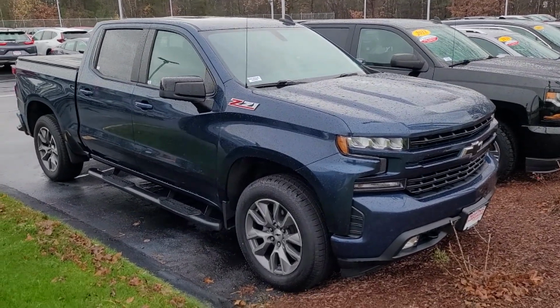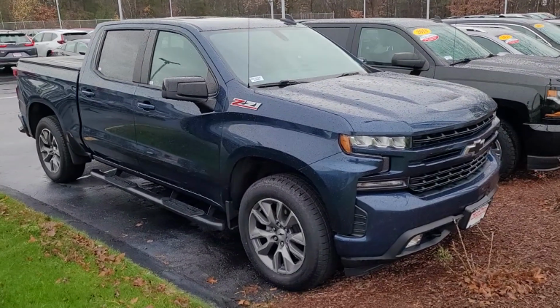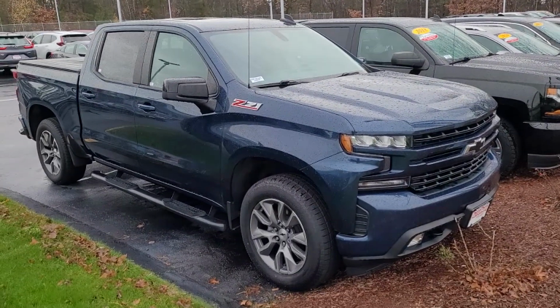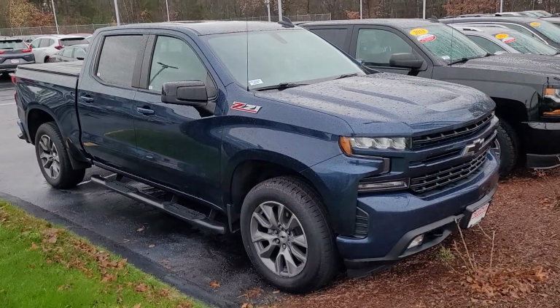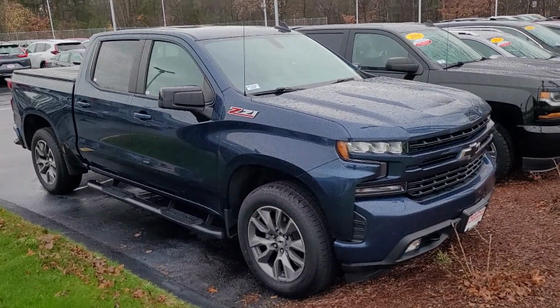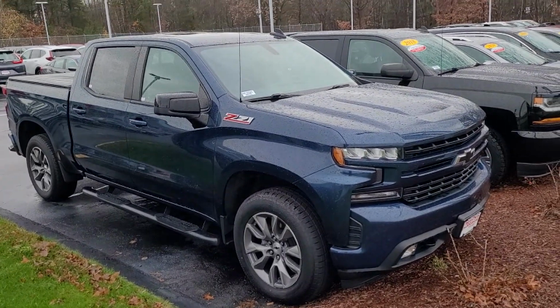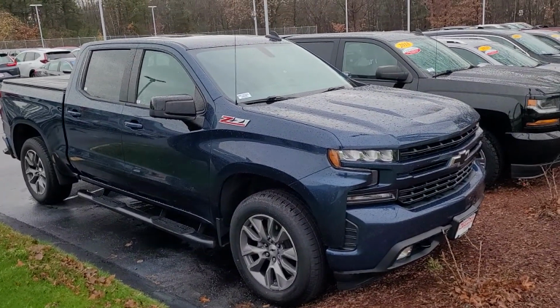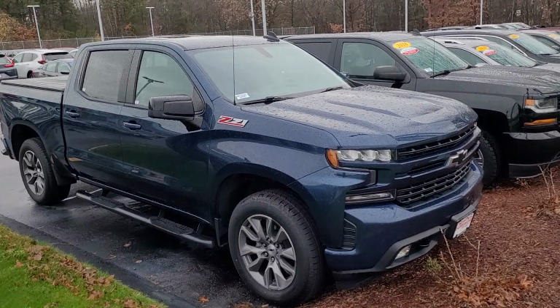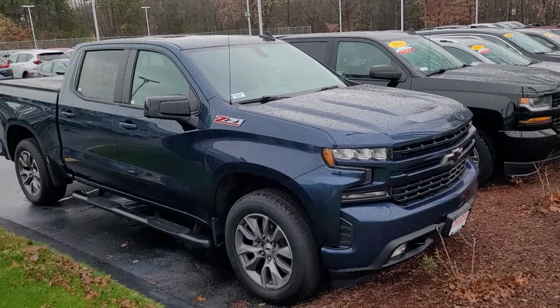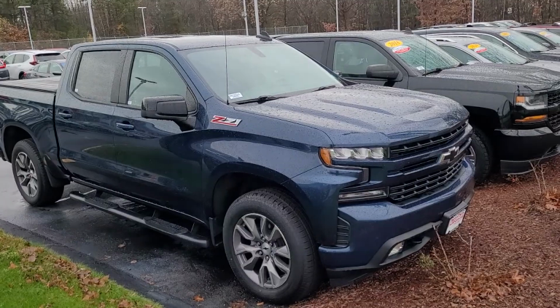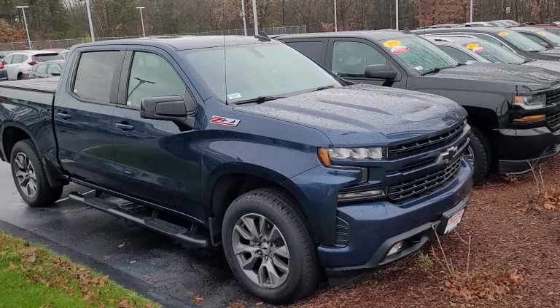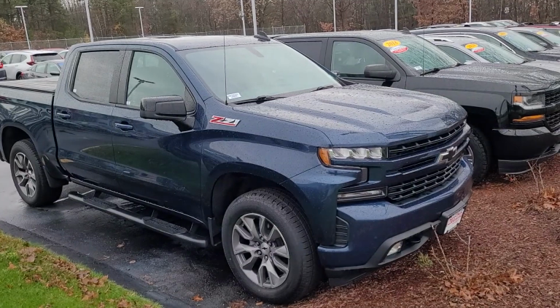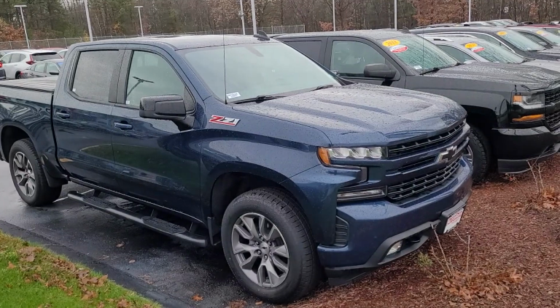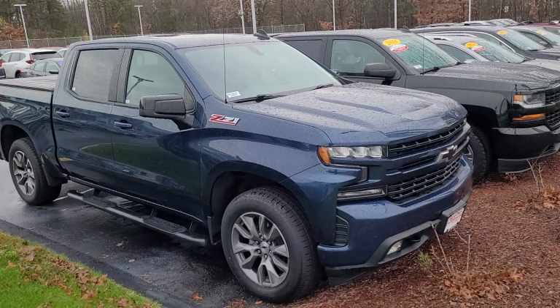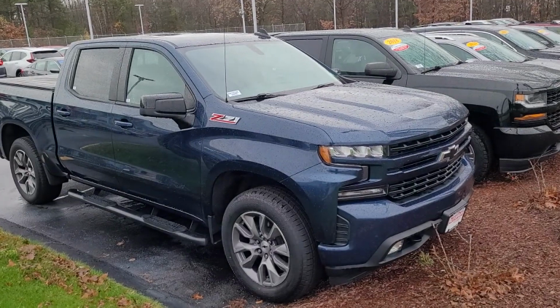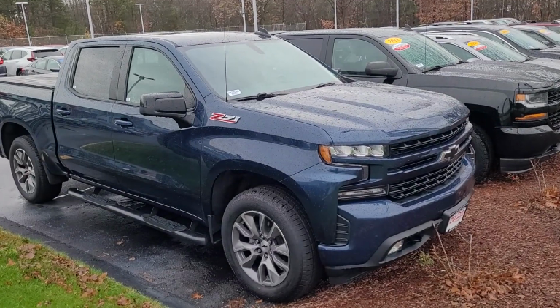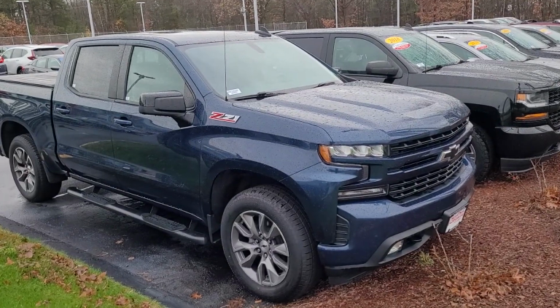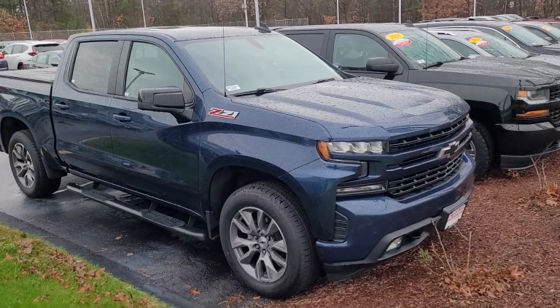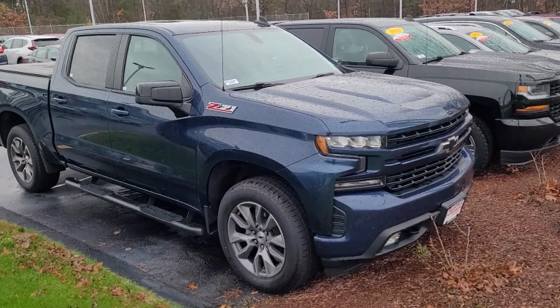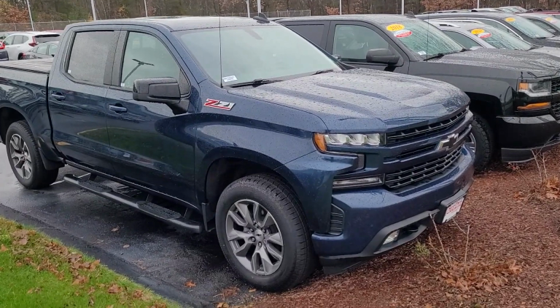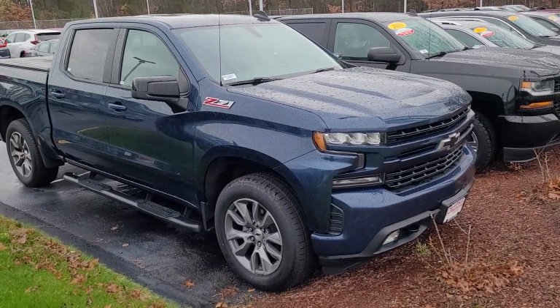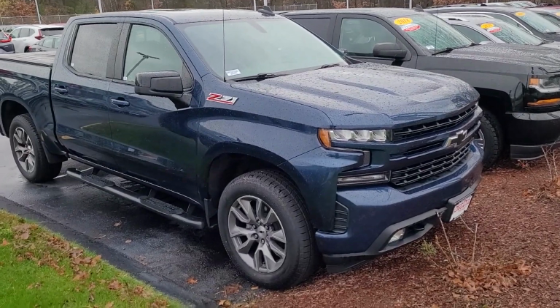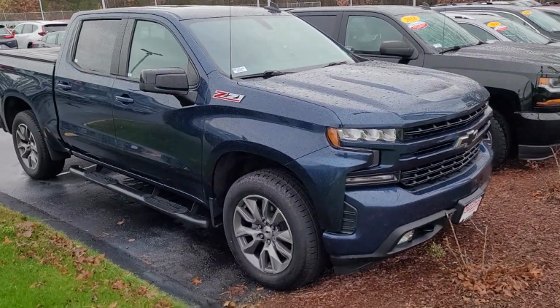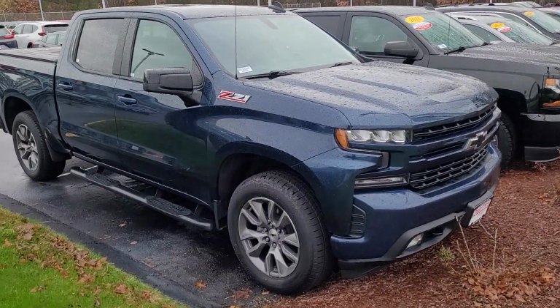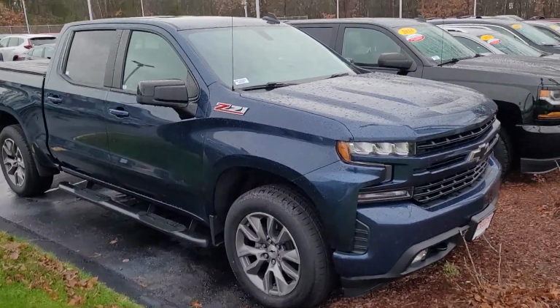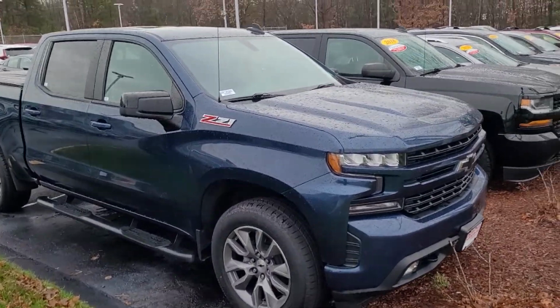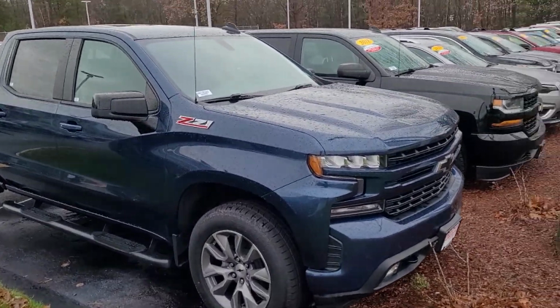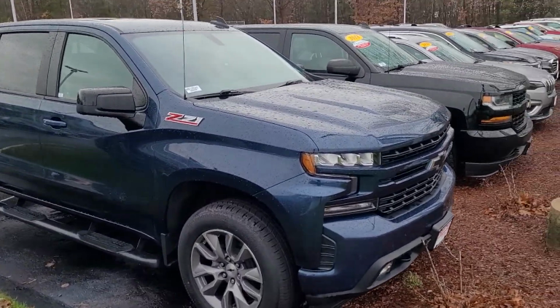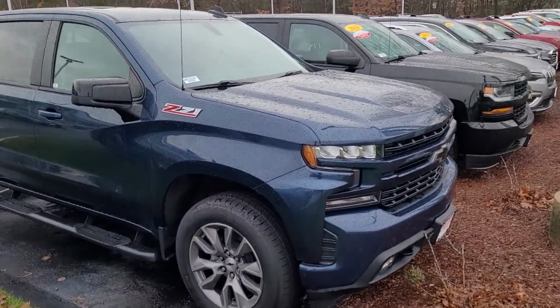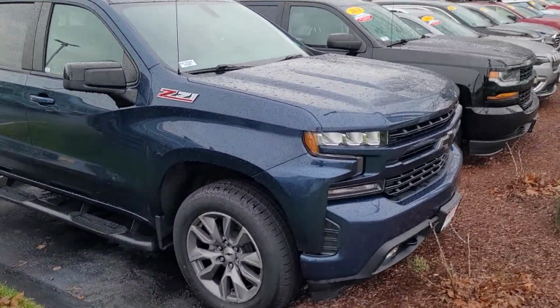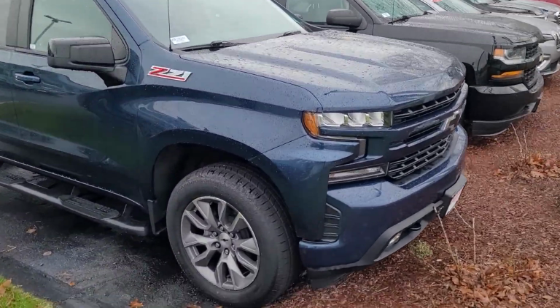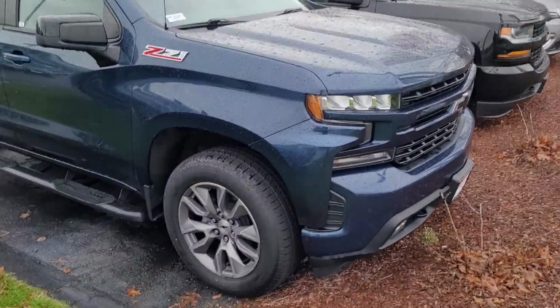Now, if this was a Ridgeline, I could tell you everything about it, but this is a Silverado, so we're going to discover the car together.